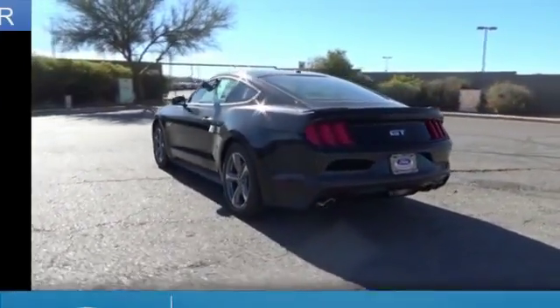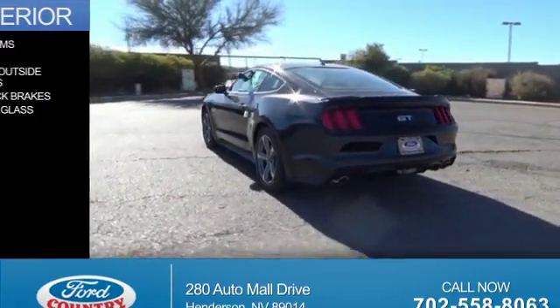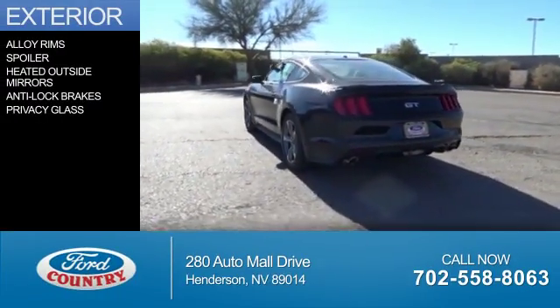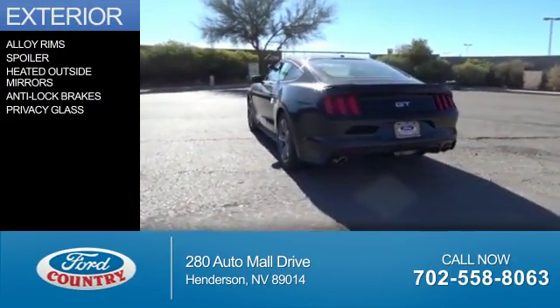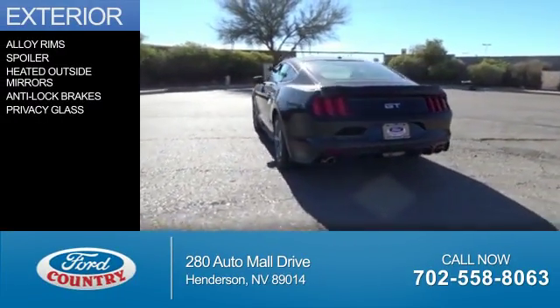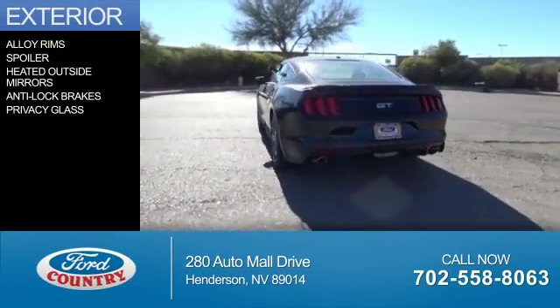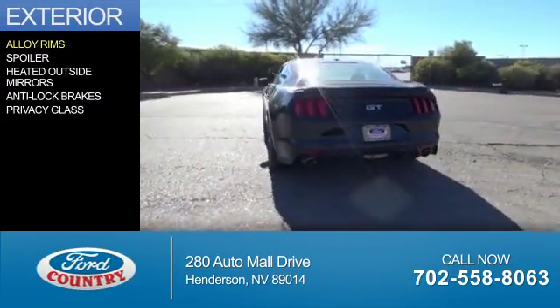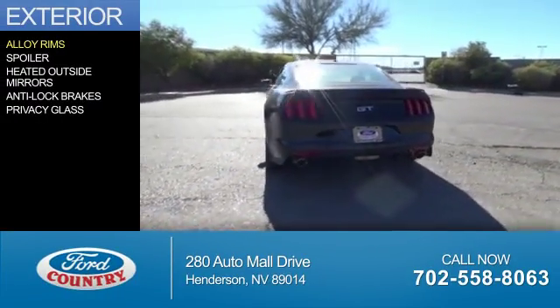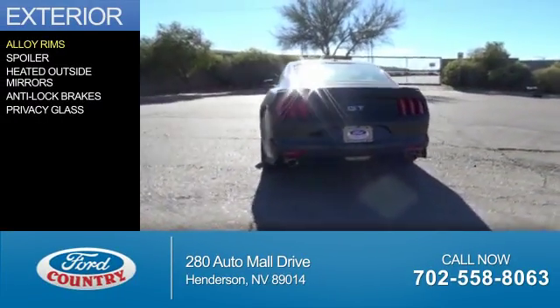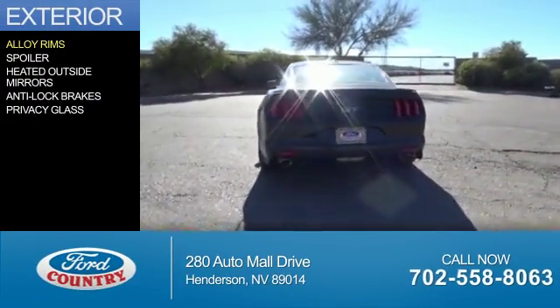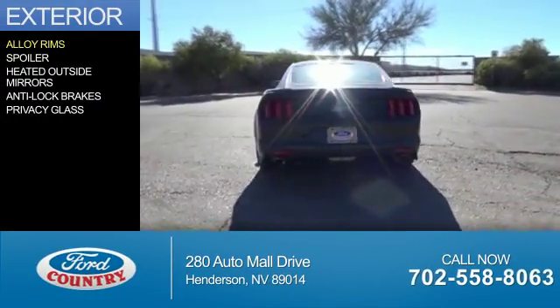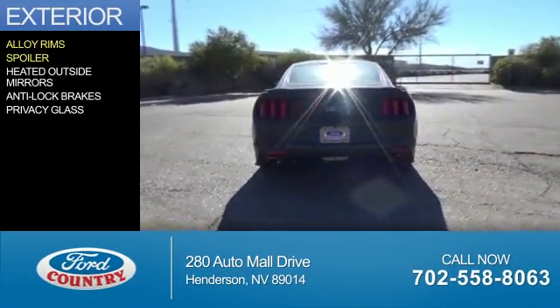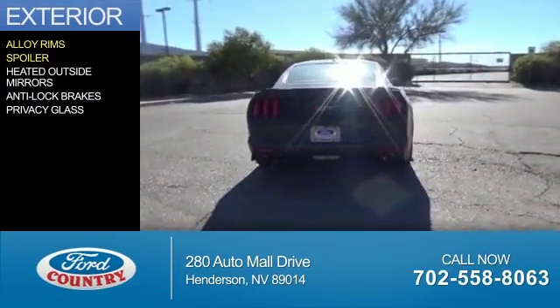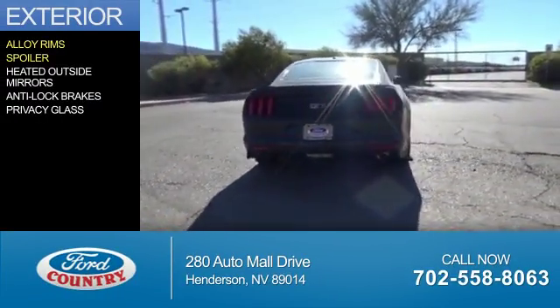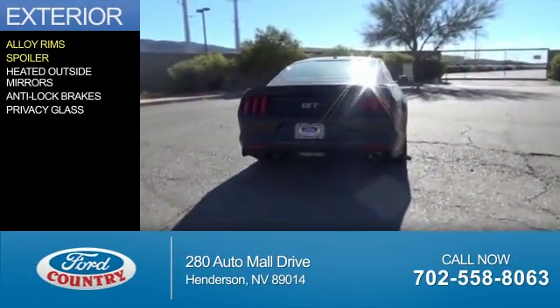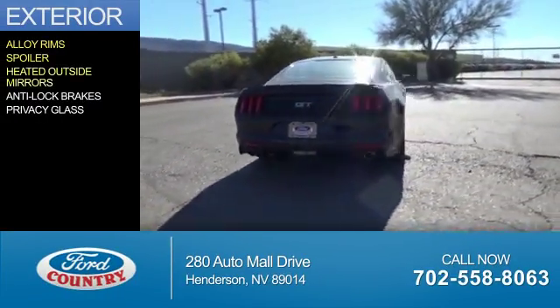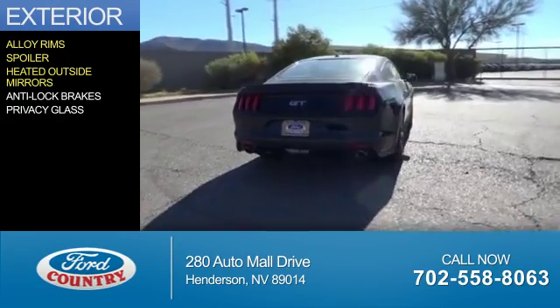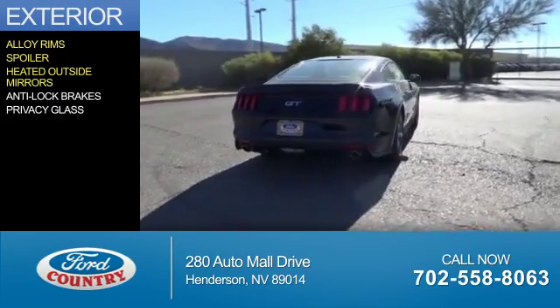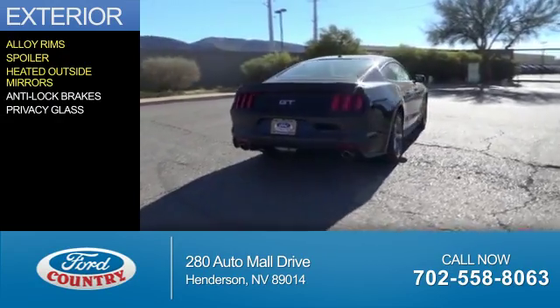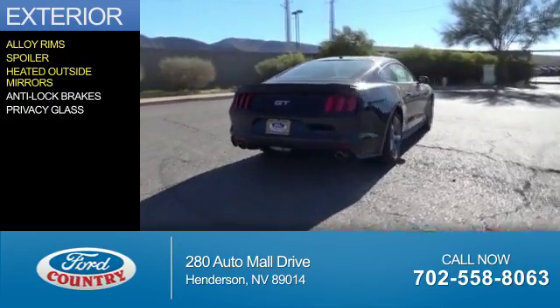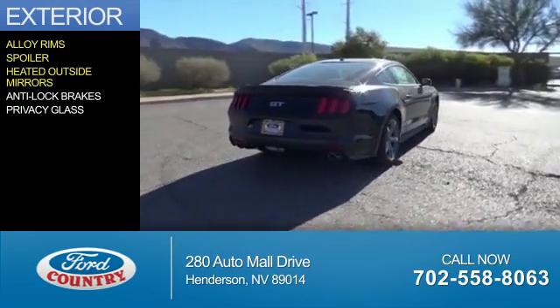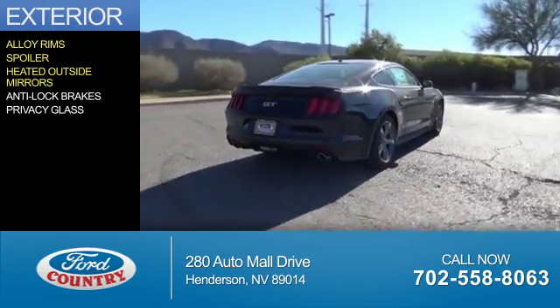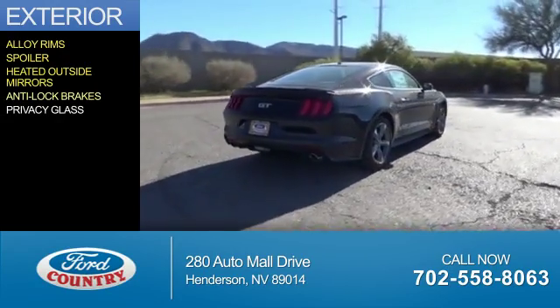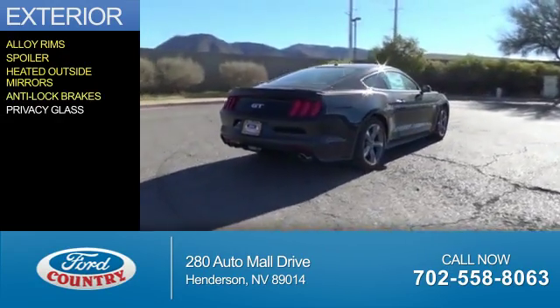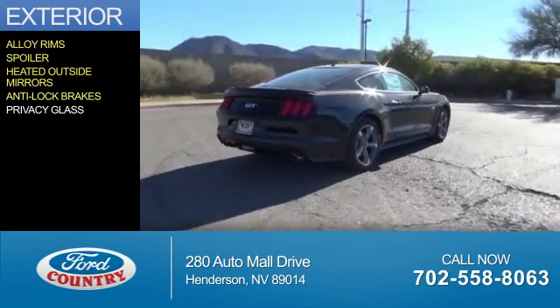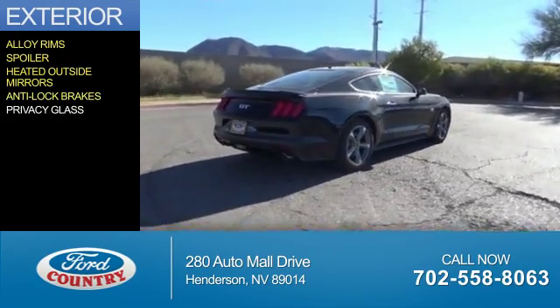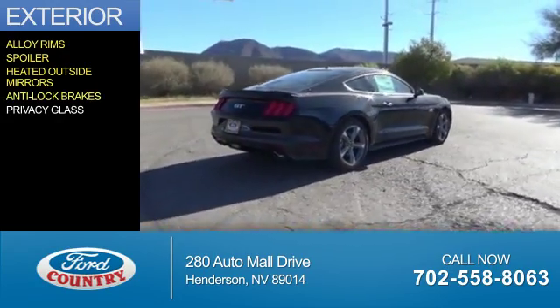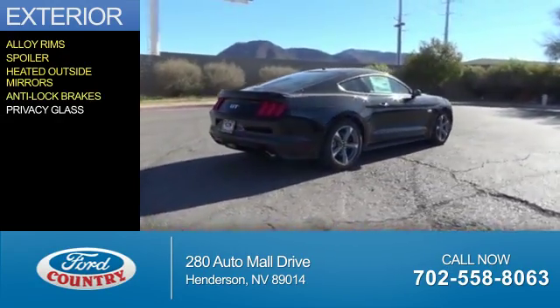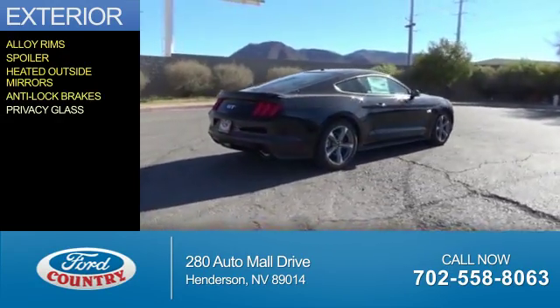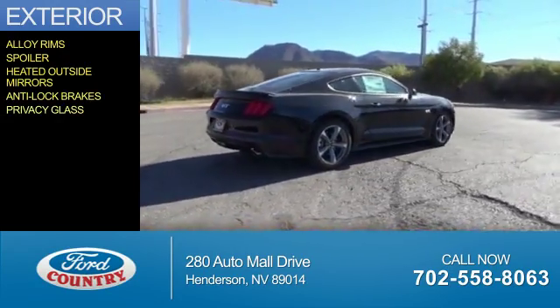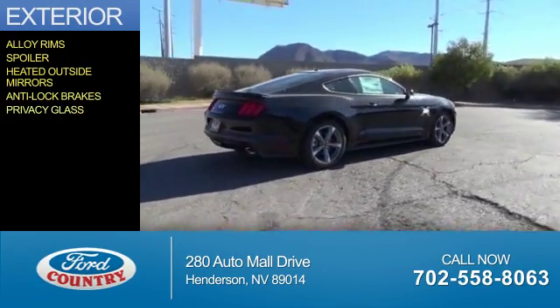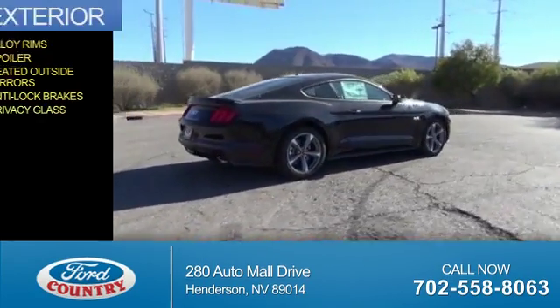The features include alloy rims, a spoiler, heated outside mirrors, anti-lock brakes, and privacy glass.